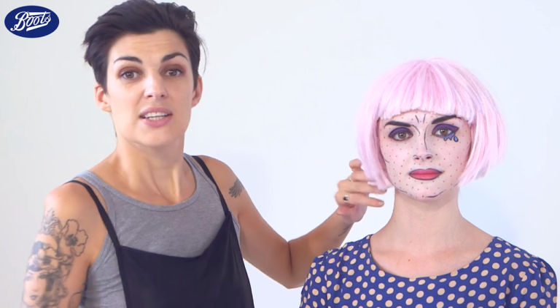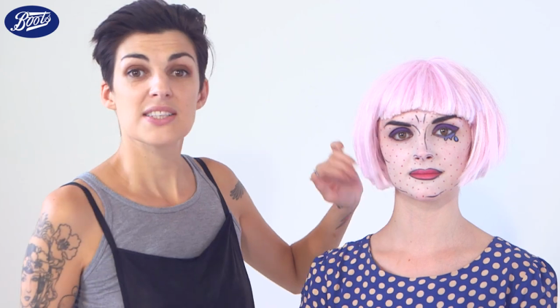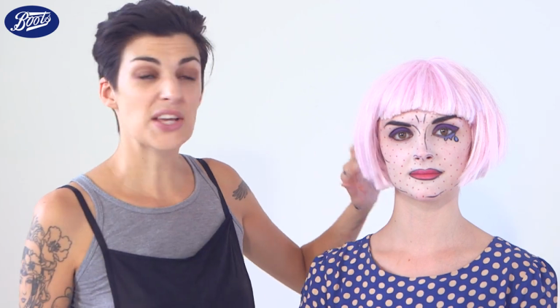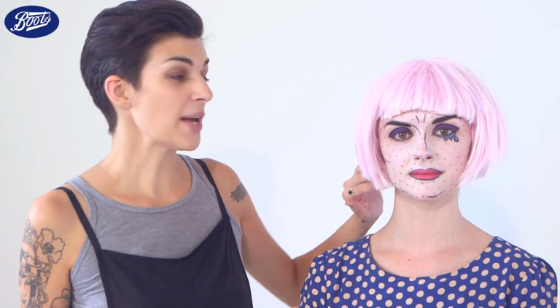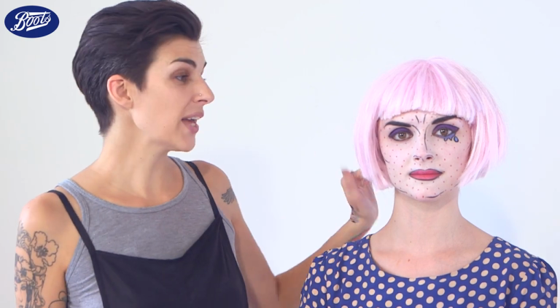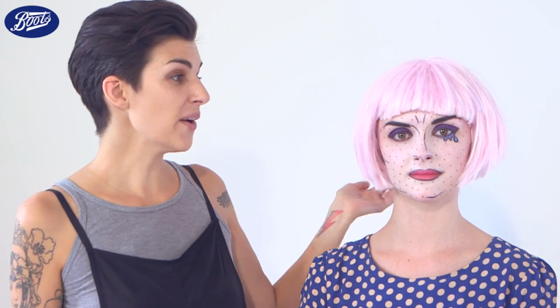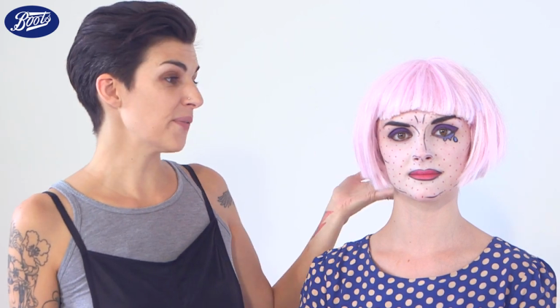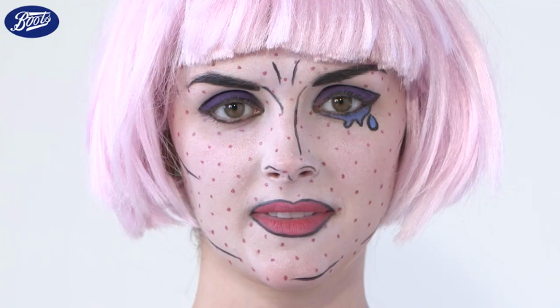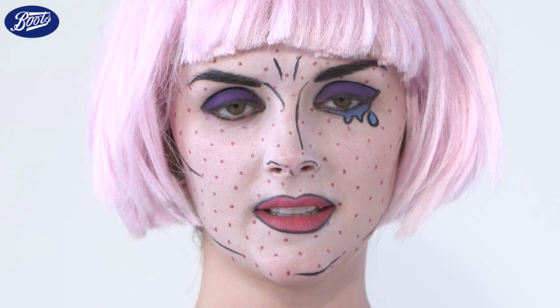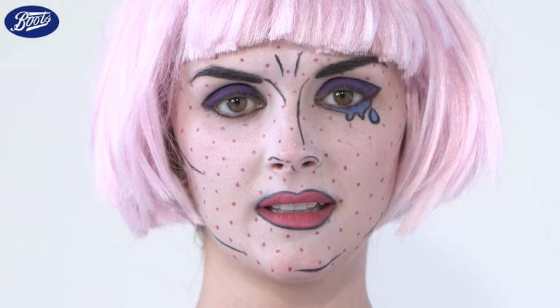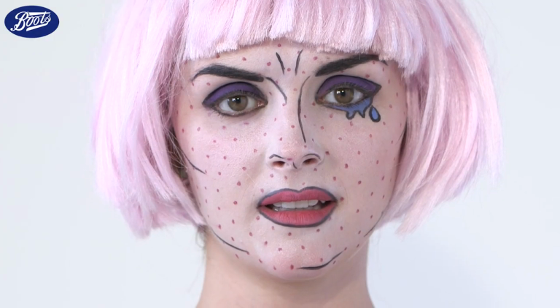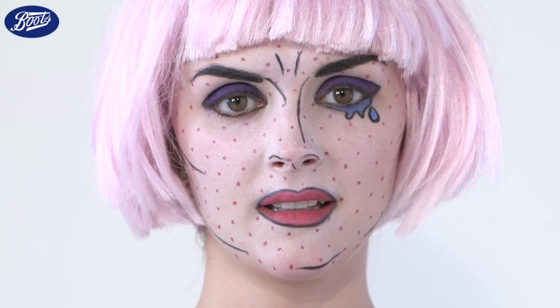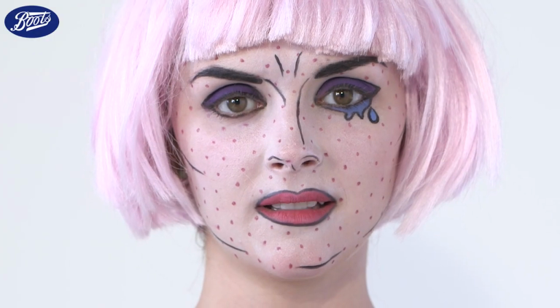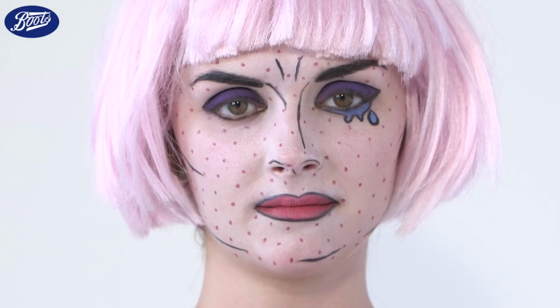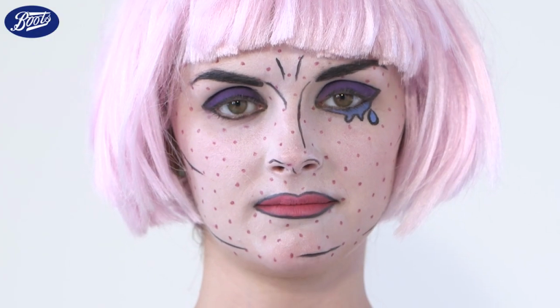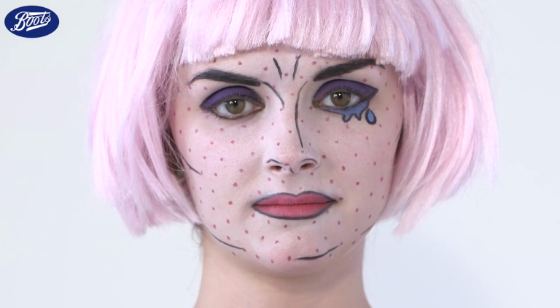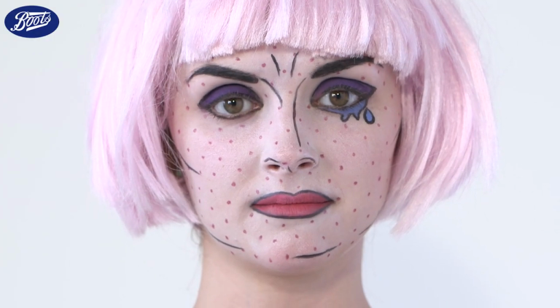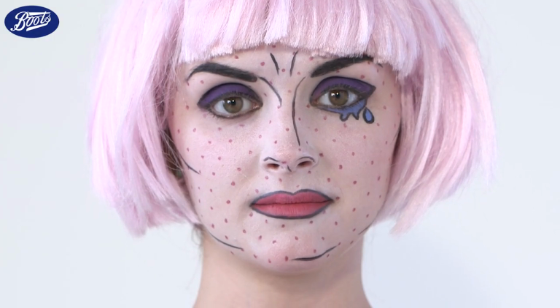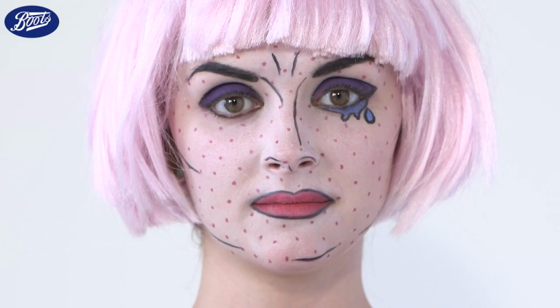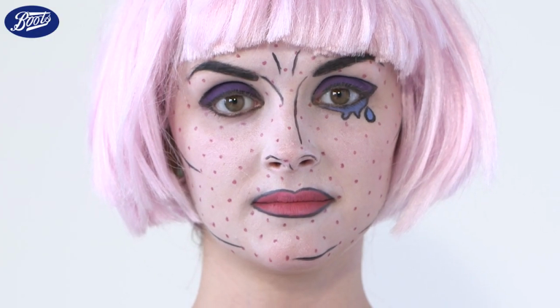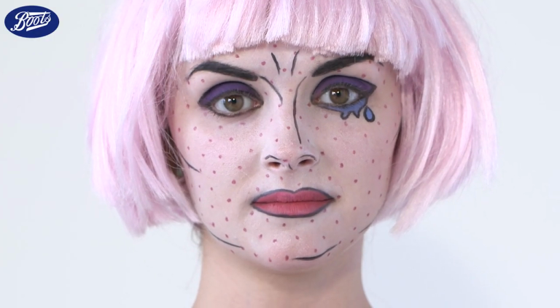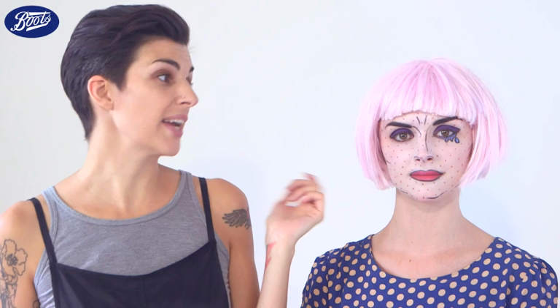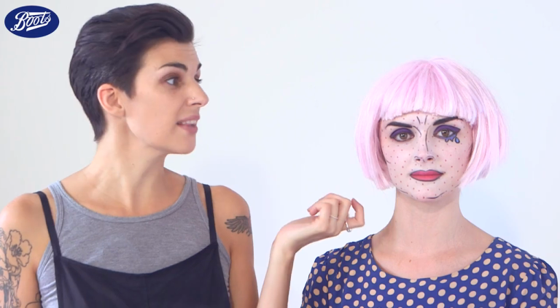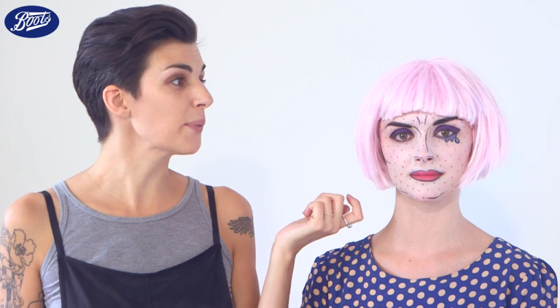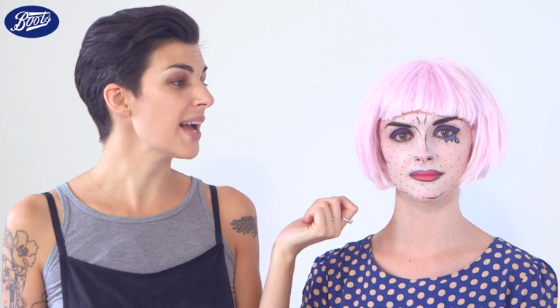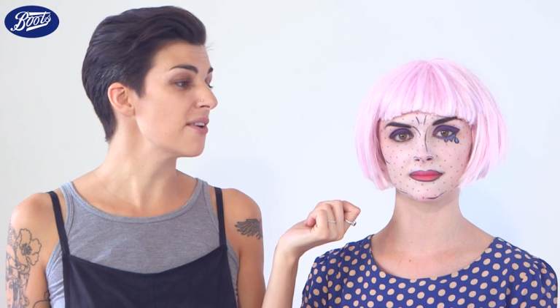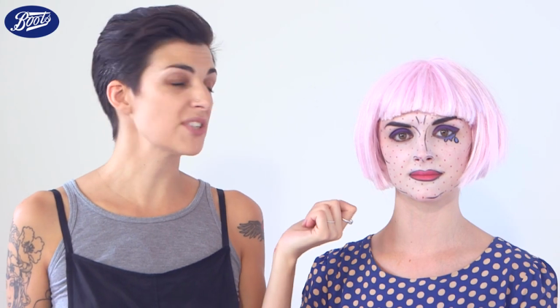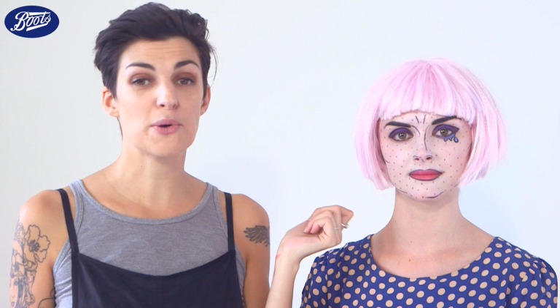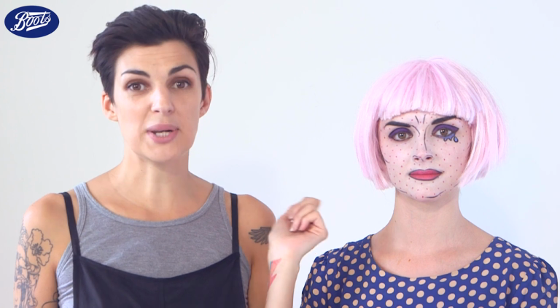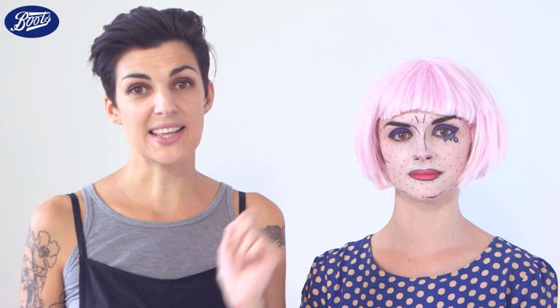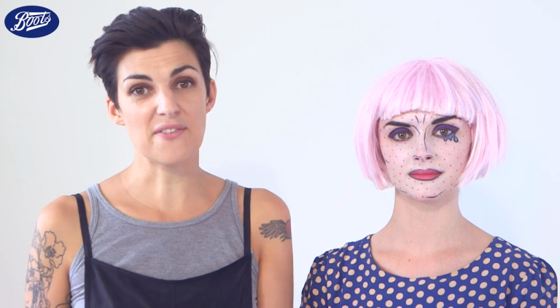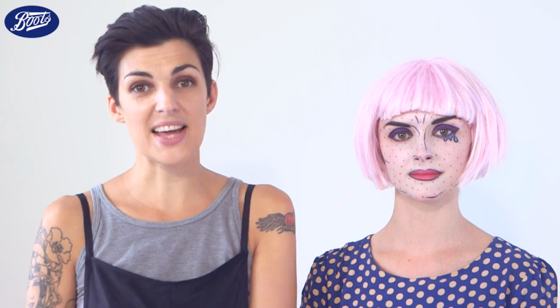So there we go — the final look. And you can add a coloured wig like we have to complete the effect.